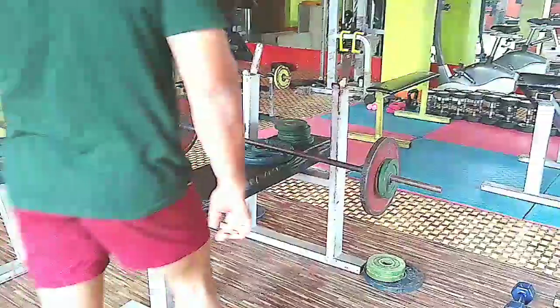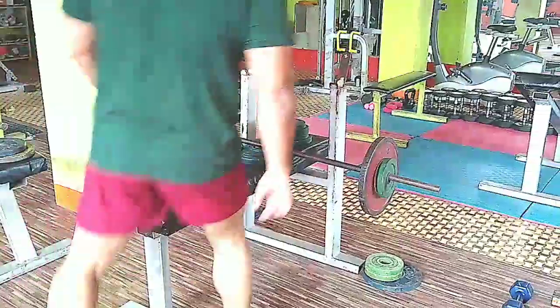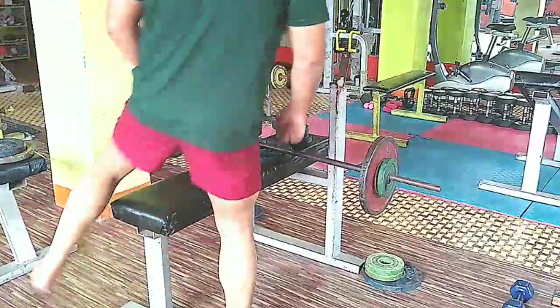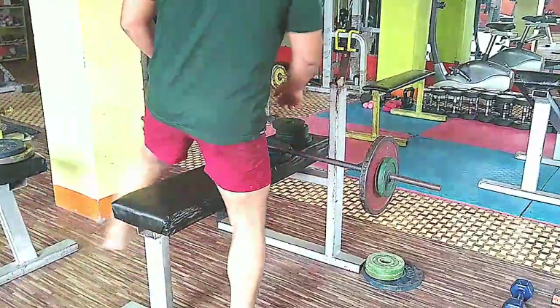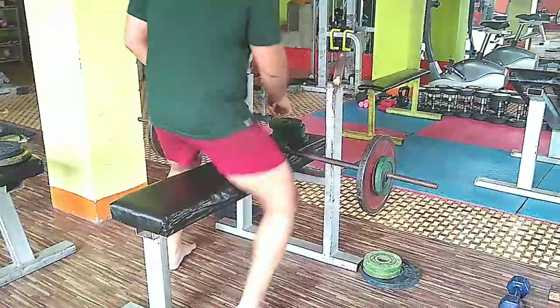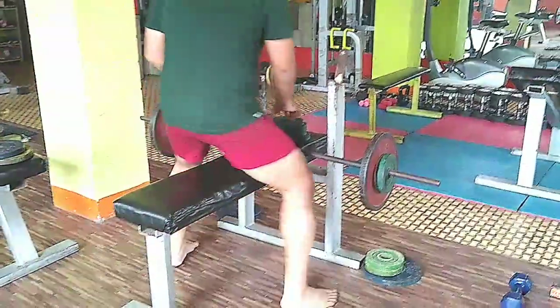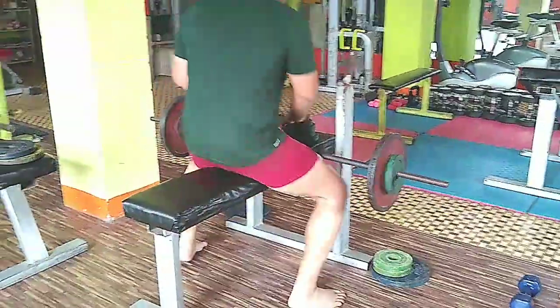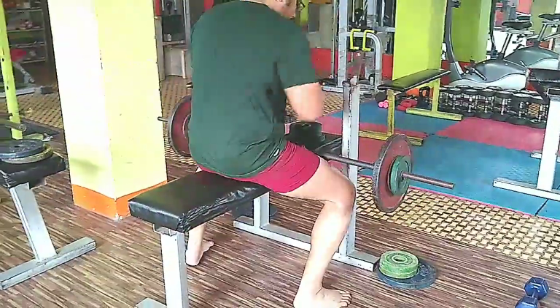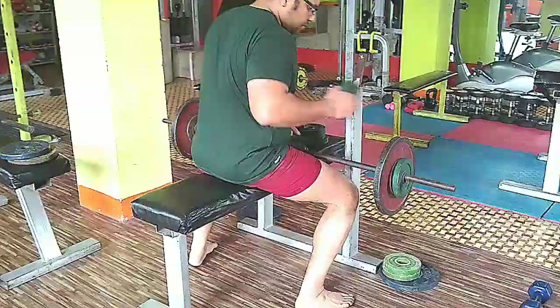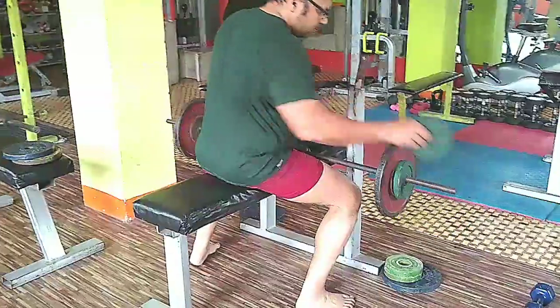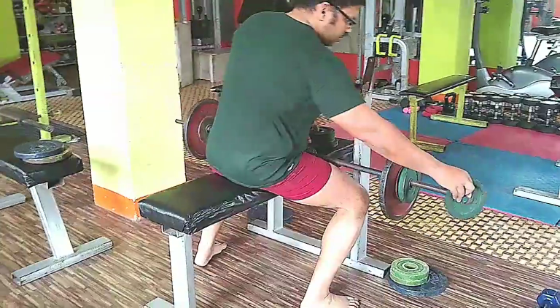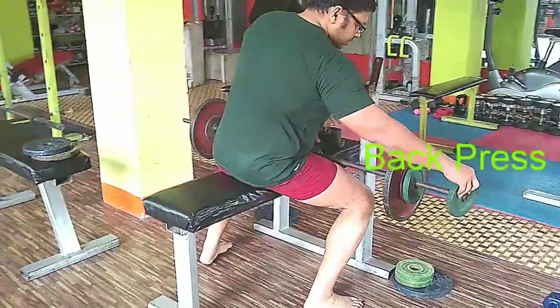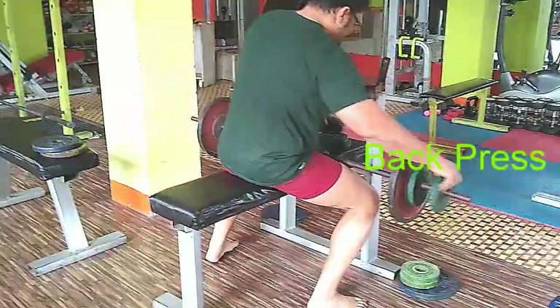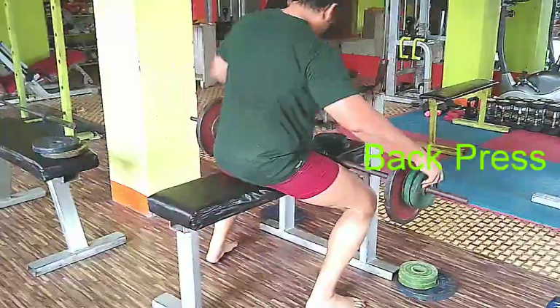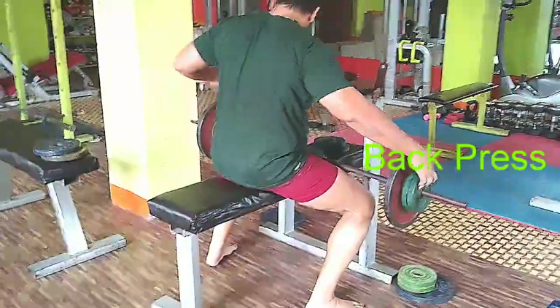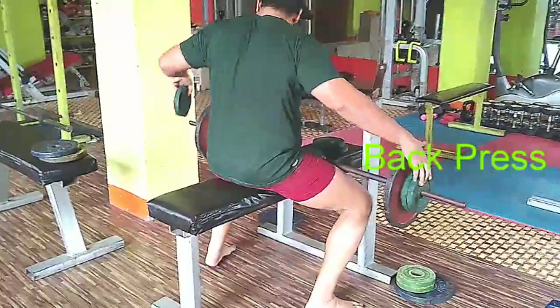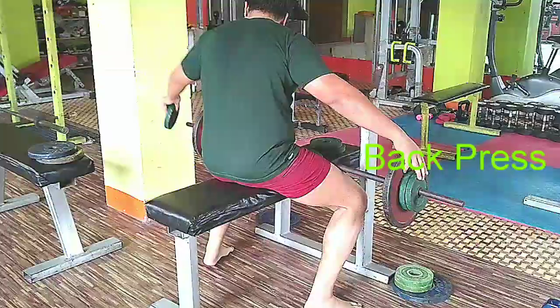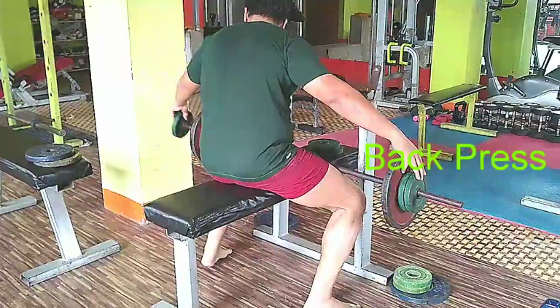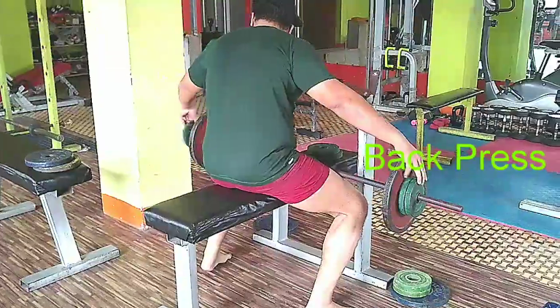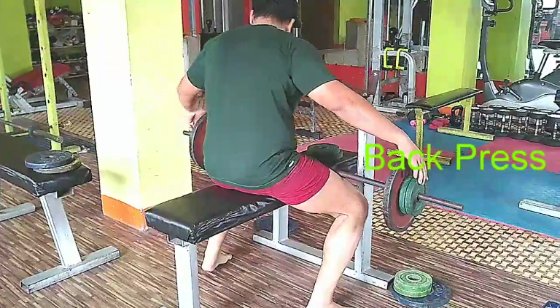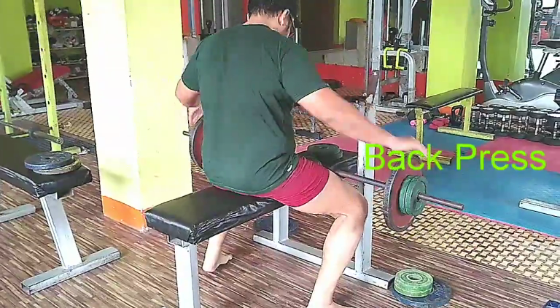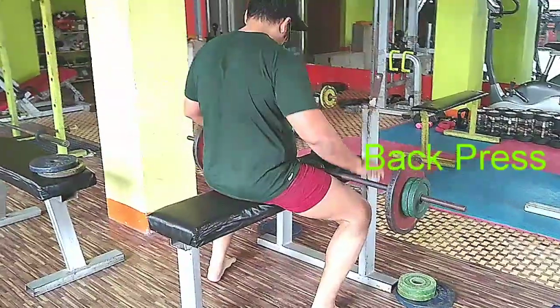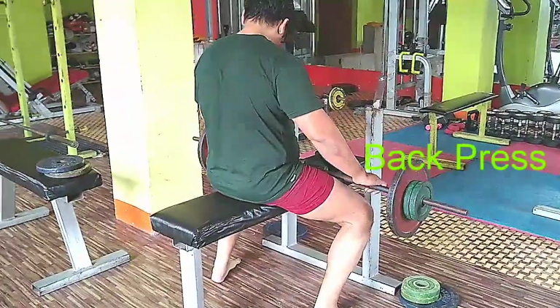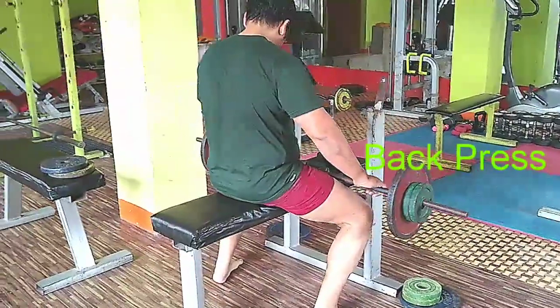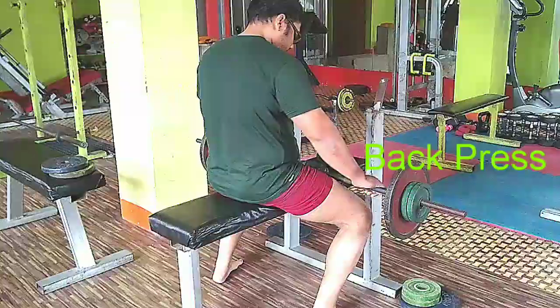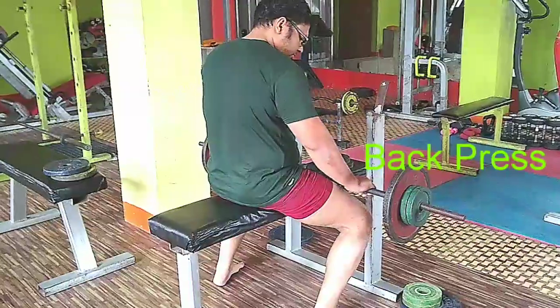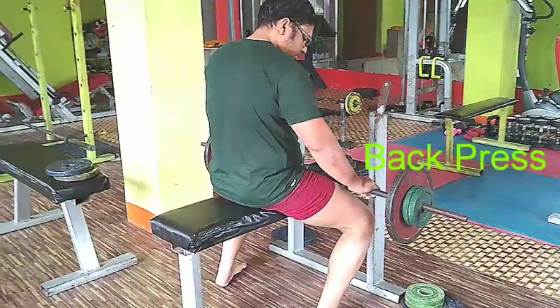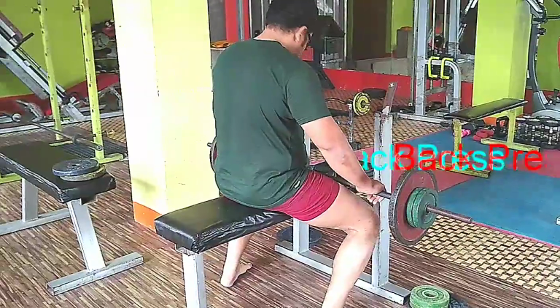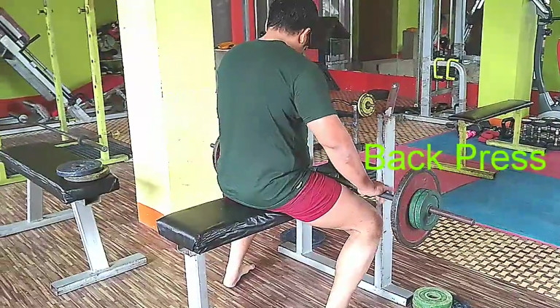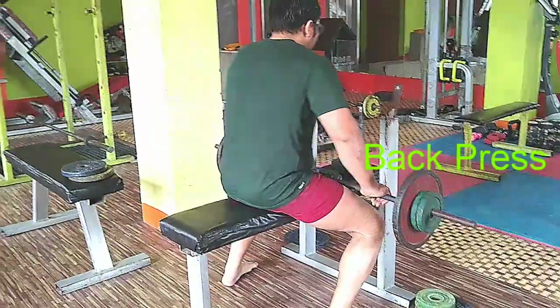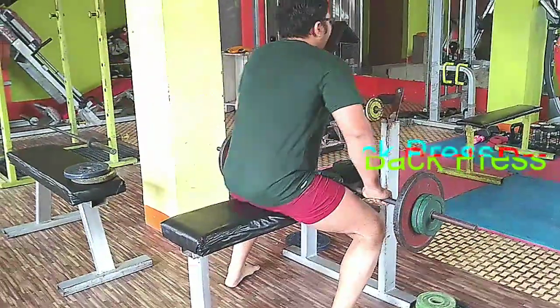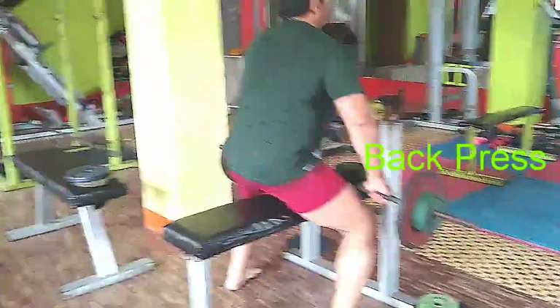Shoulder workout without machines. I will show you four exercises that I can do at home and you can do at home.